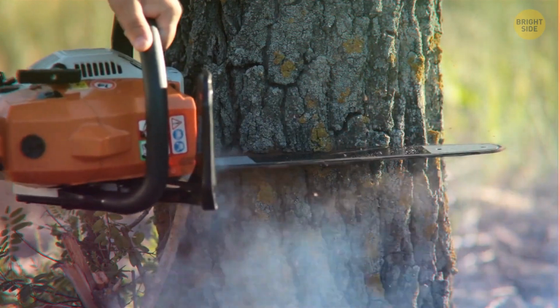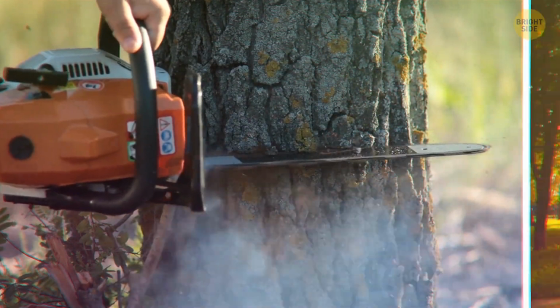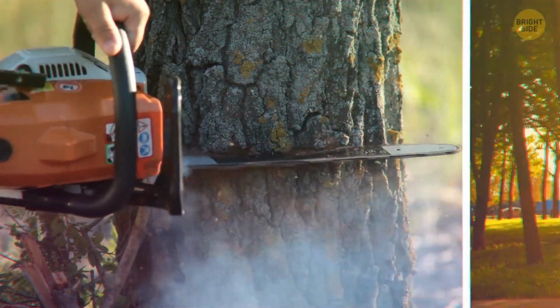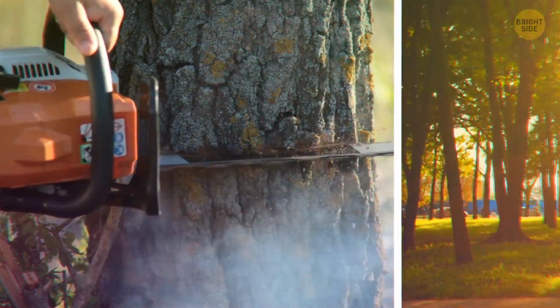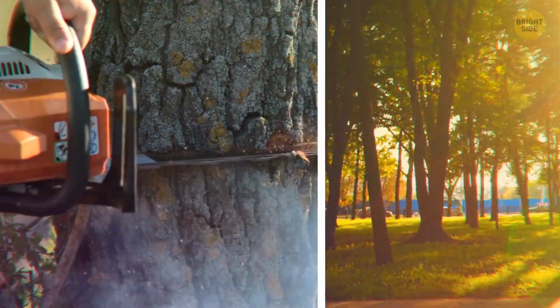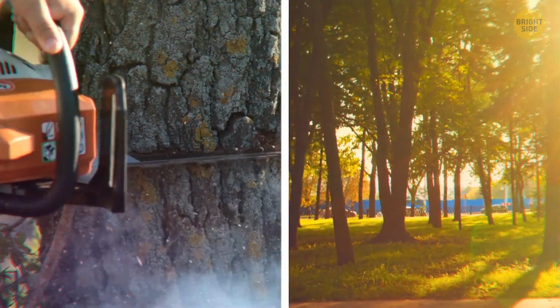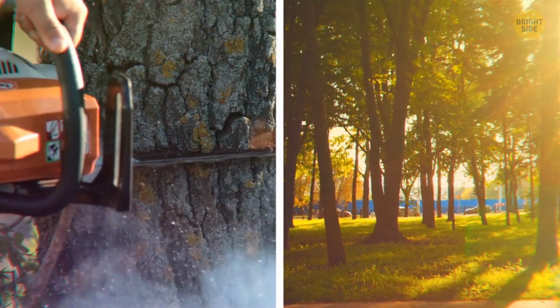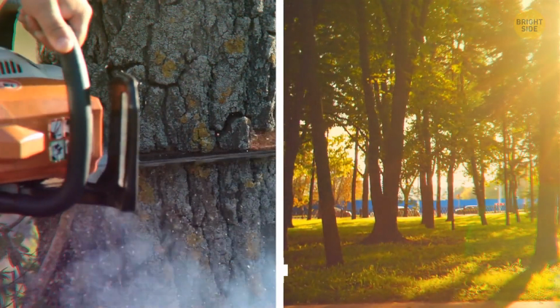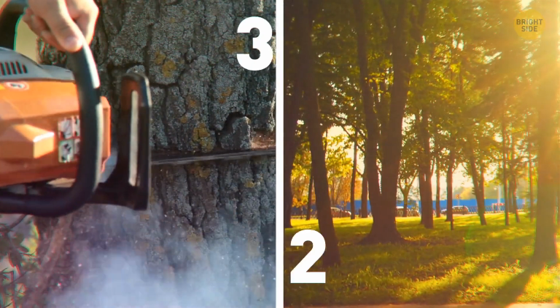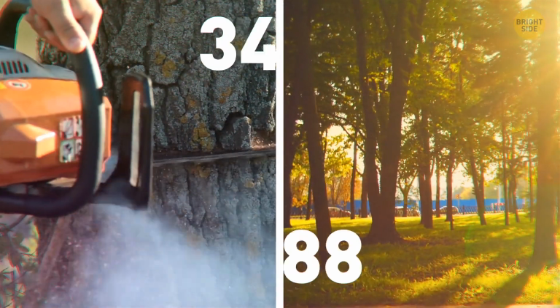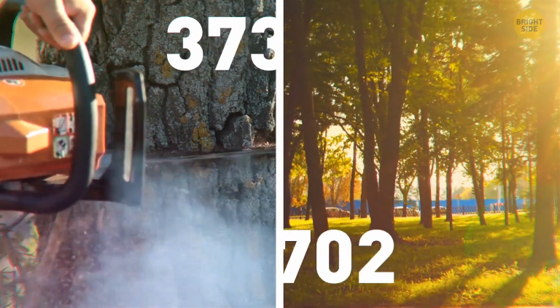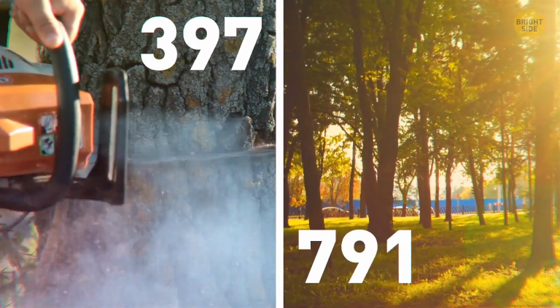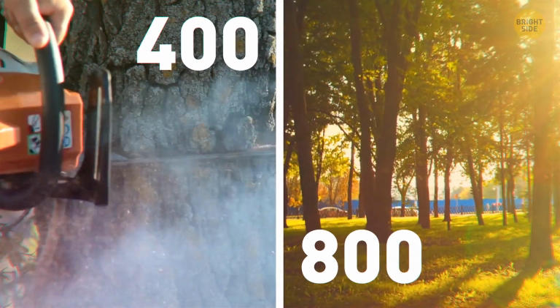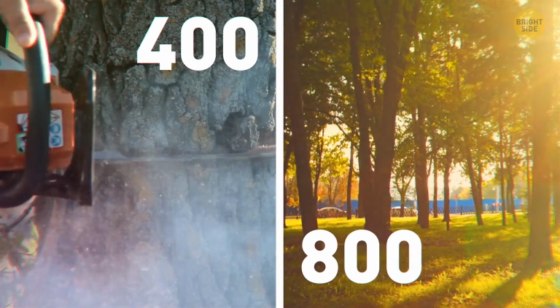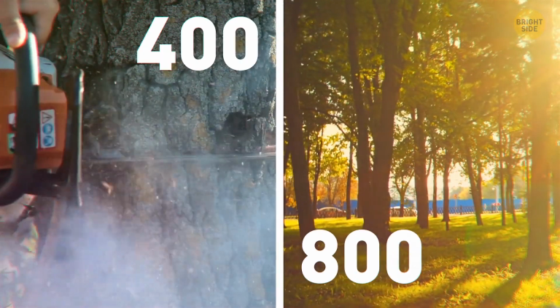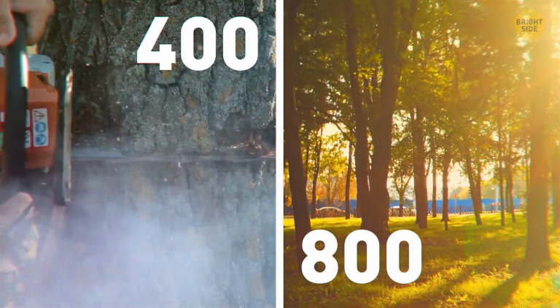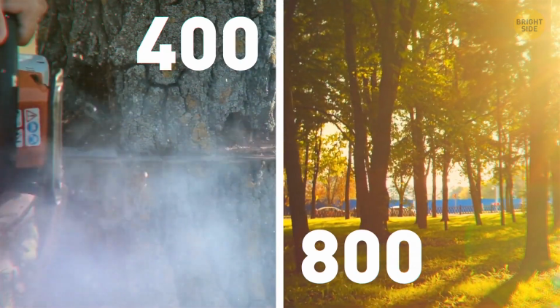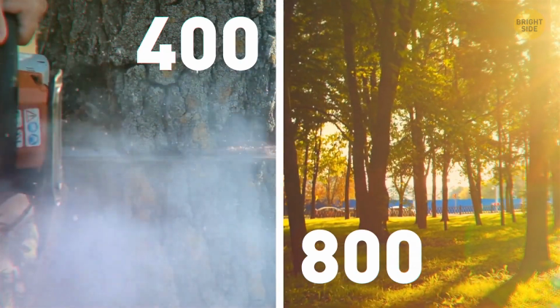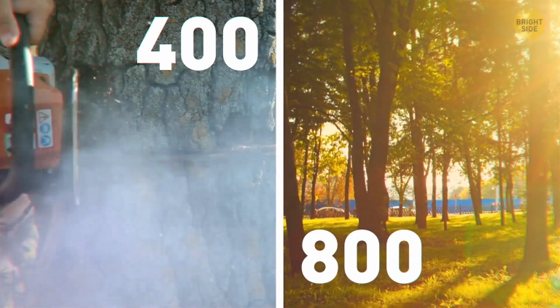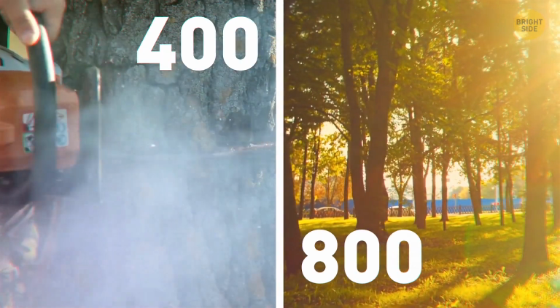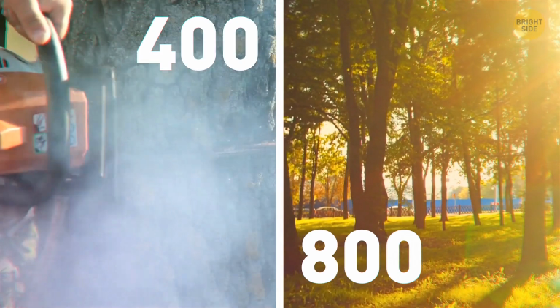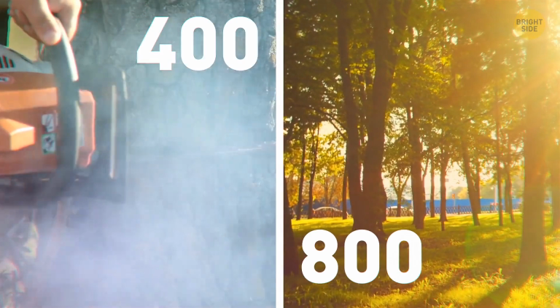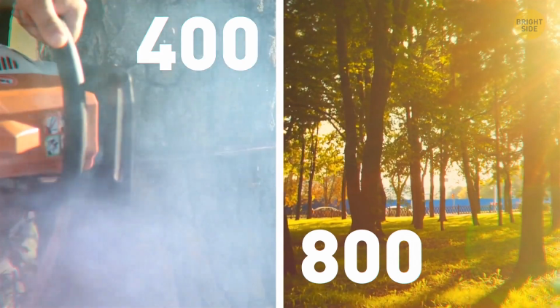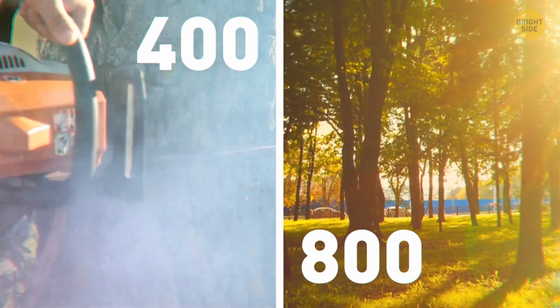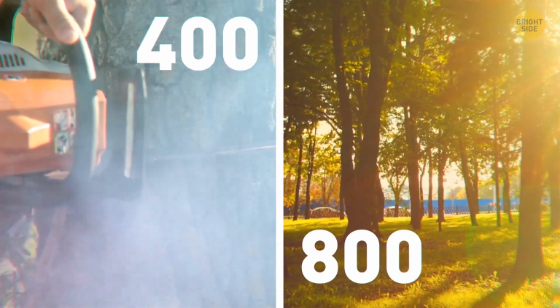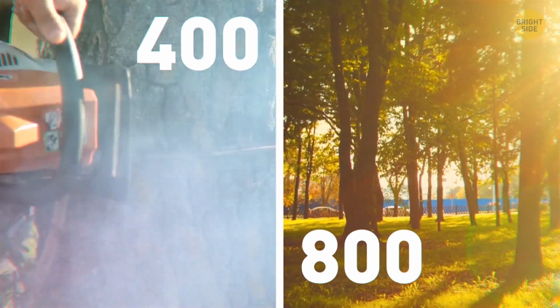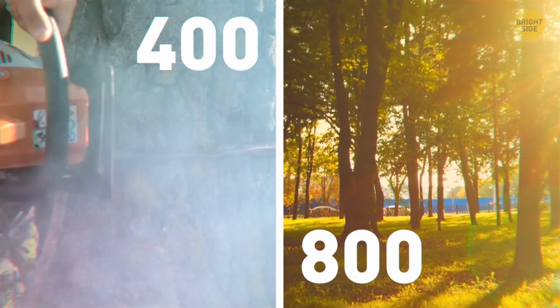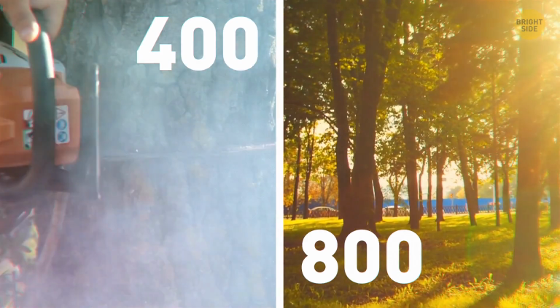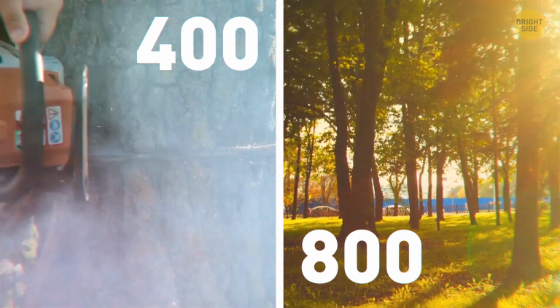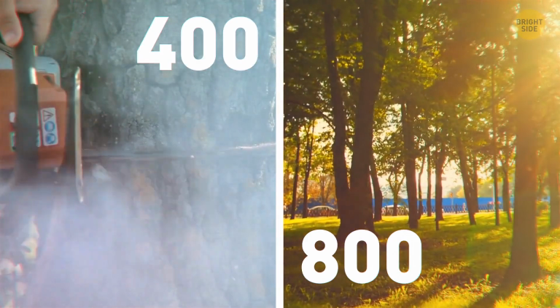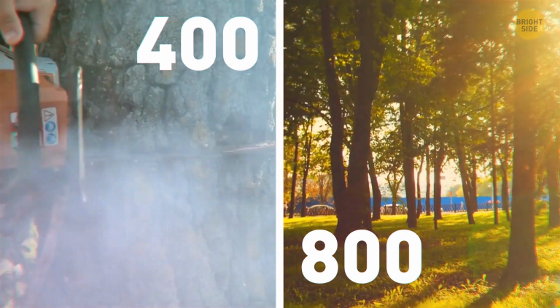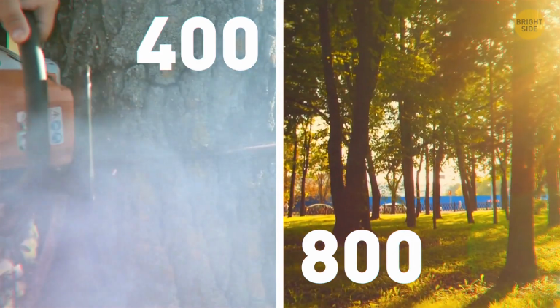But don't worry — they raised a lot of money from the whole thing, enough to plant over 800 new trees.